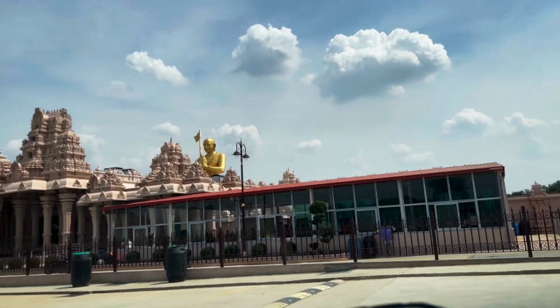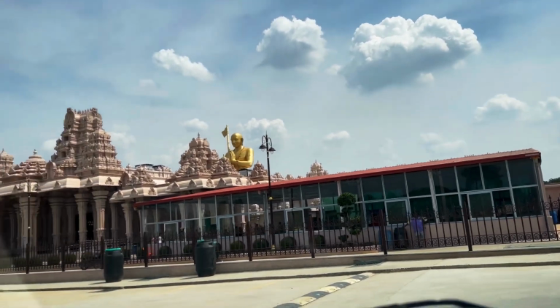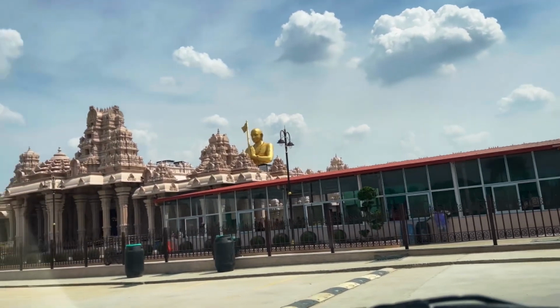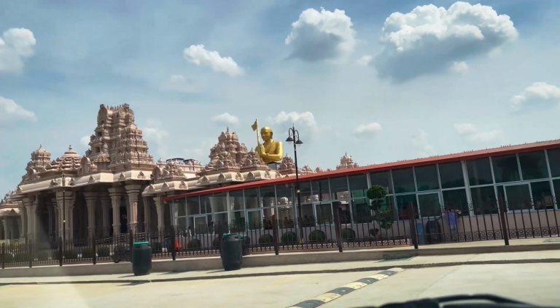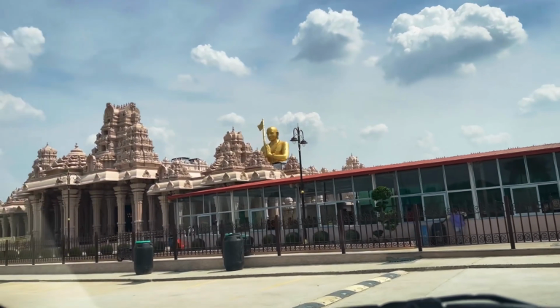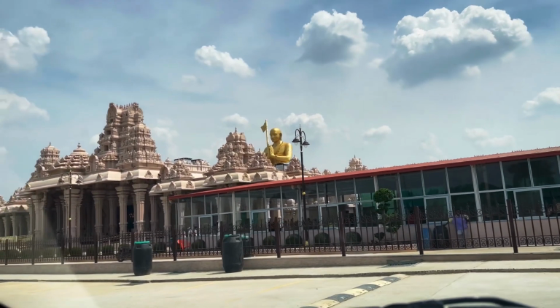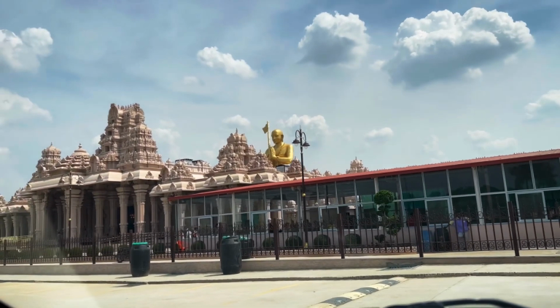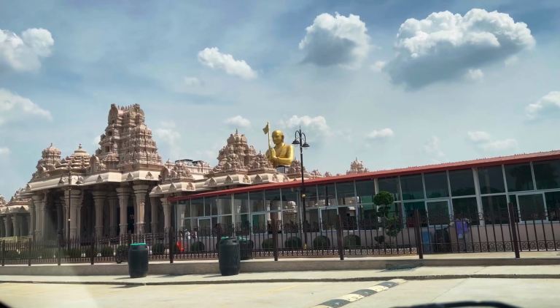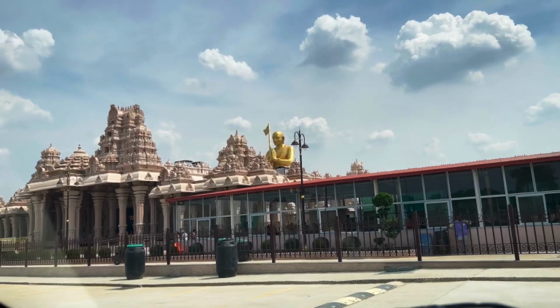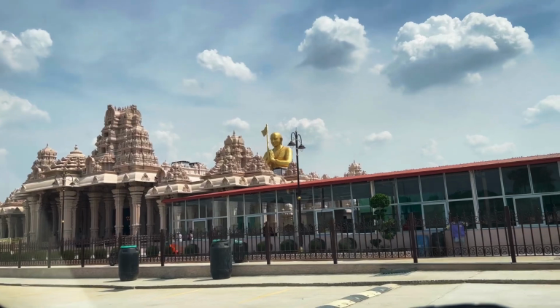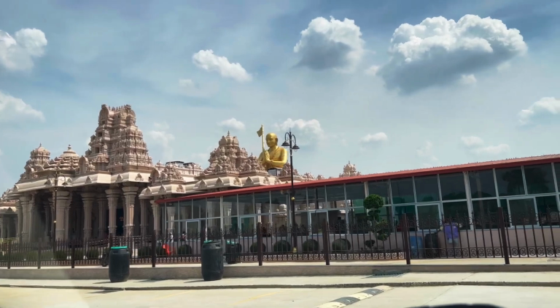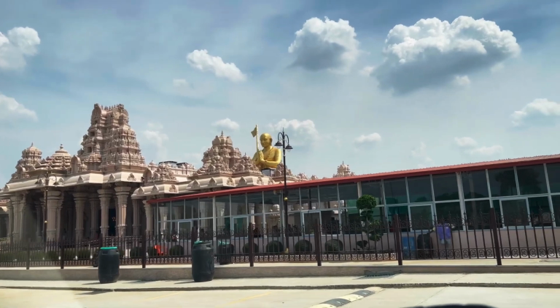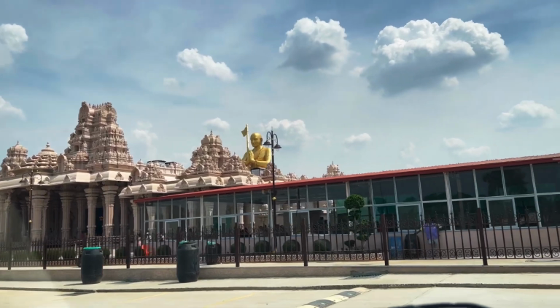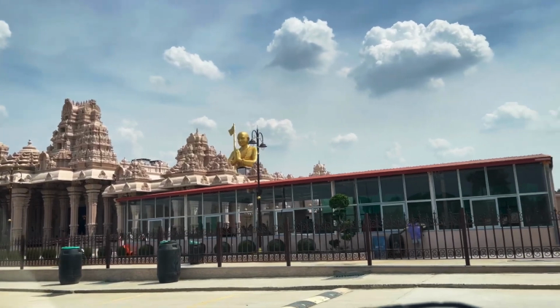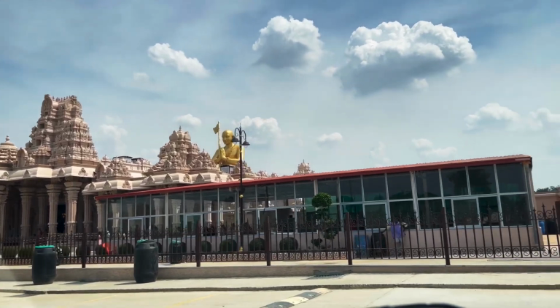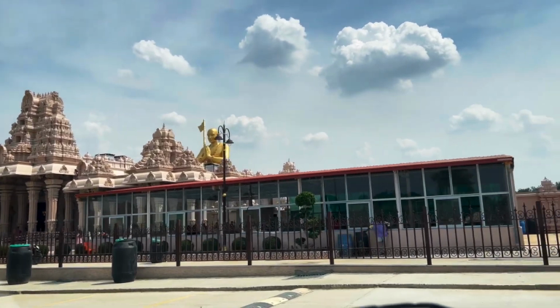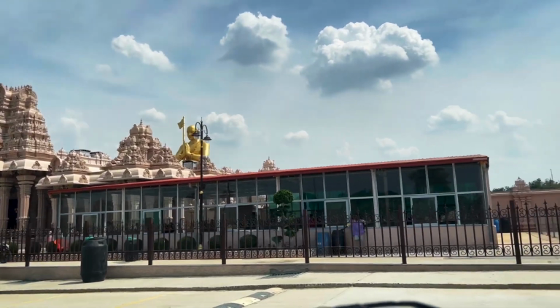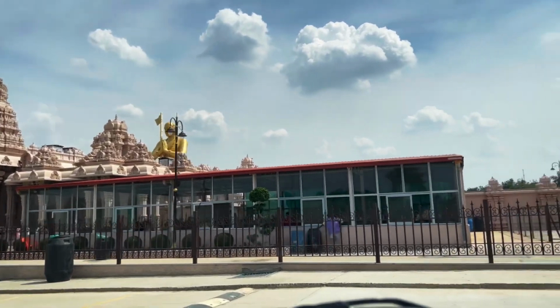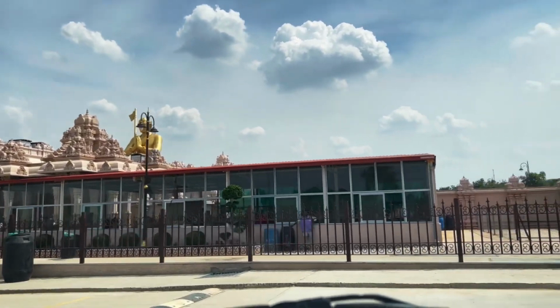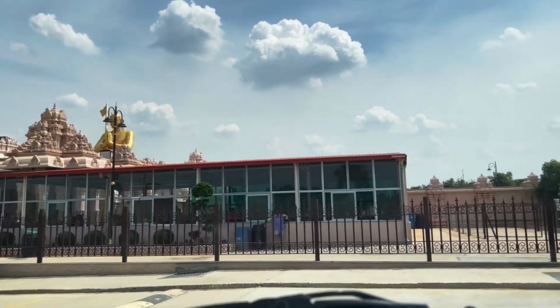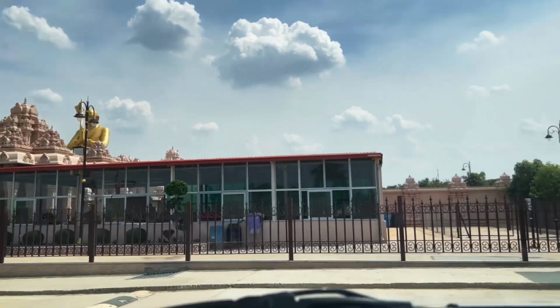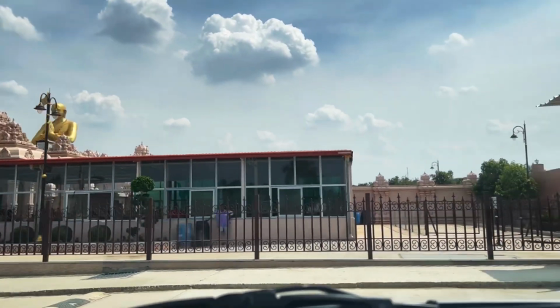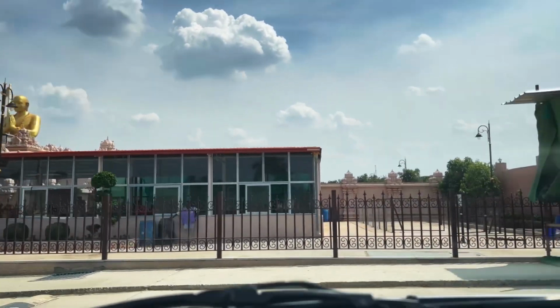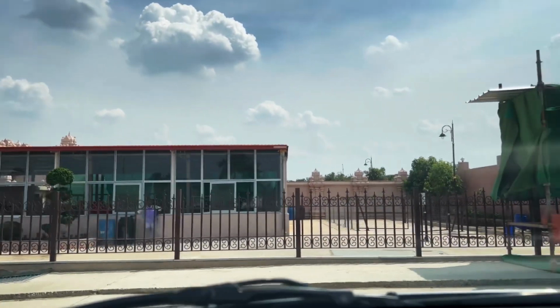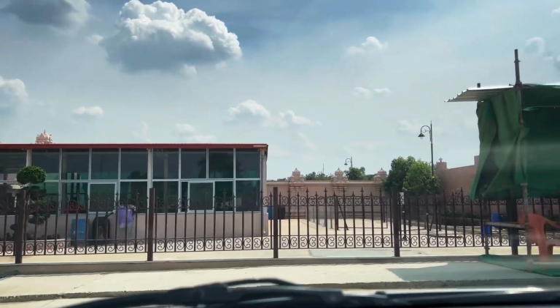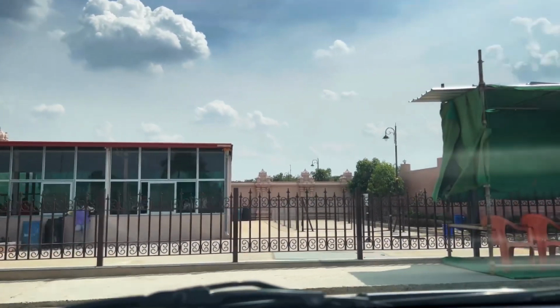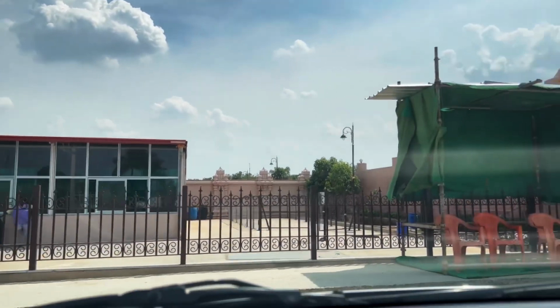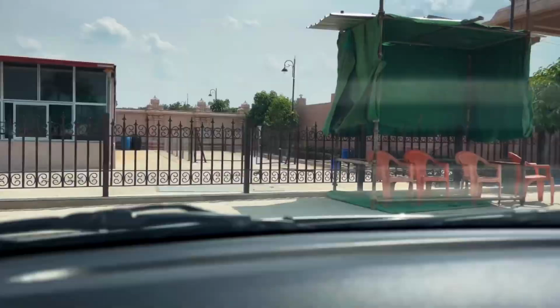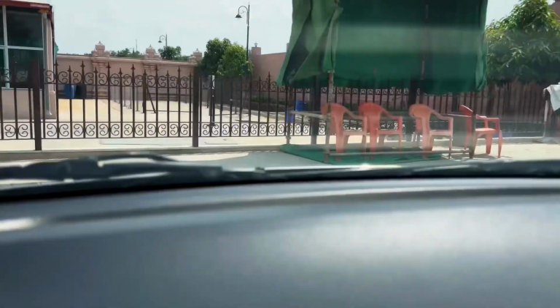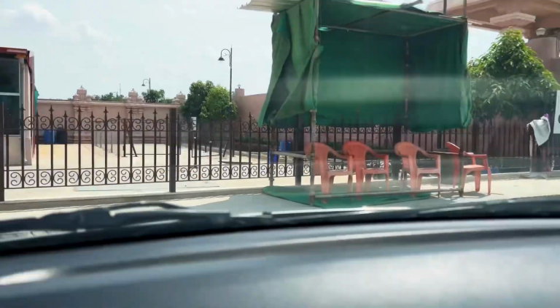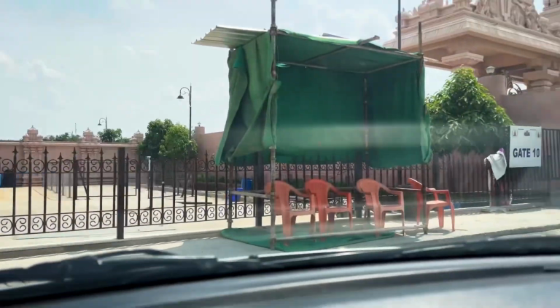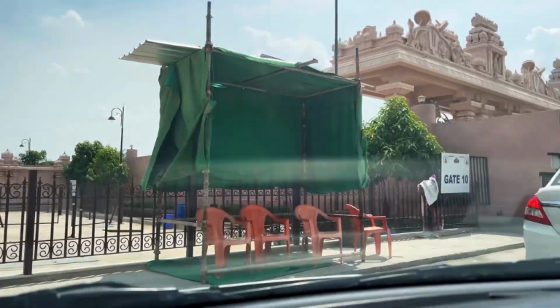The complex has a food court where you can get prasadam and meals during the day.